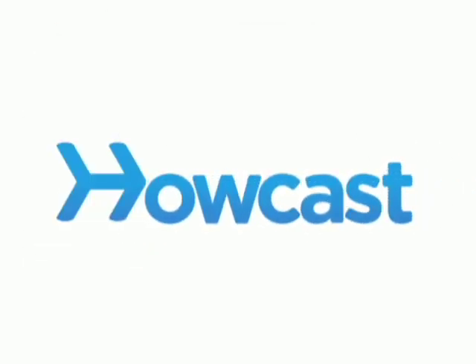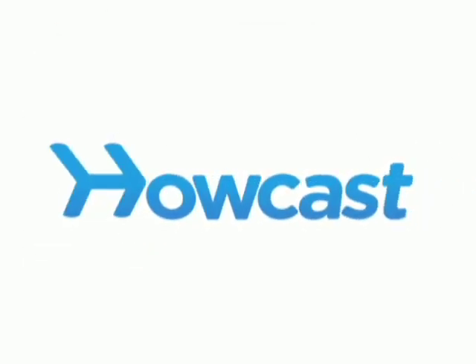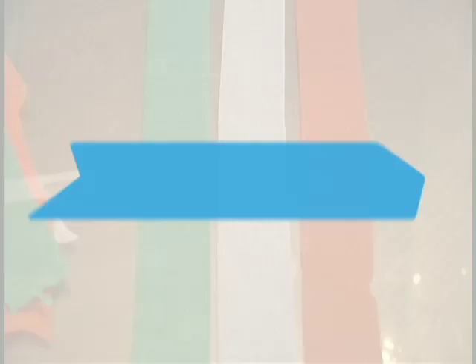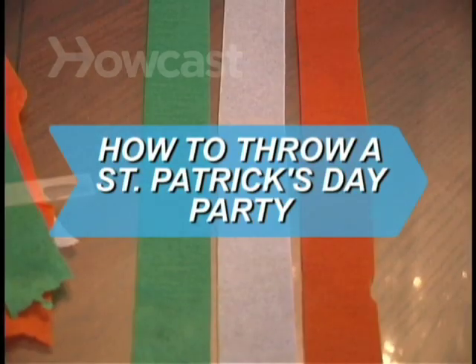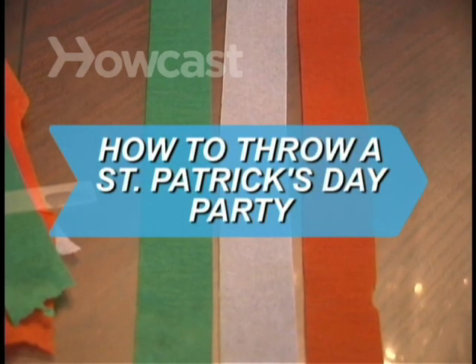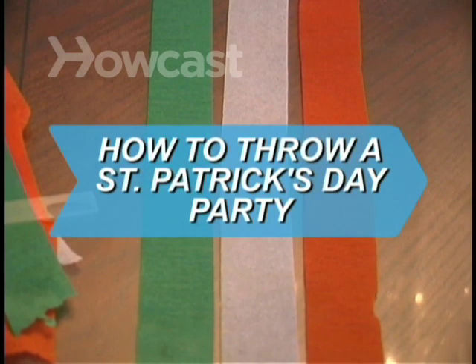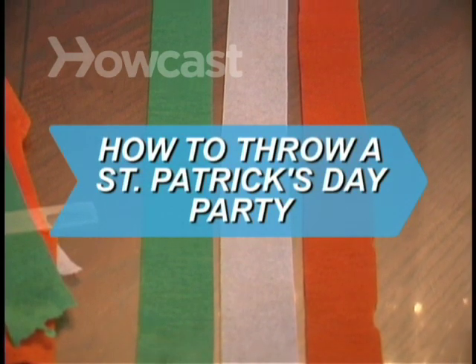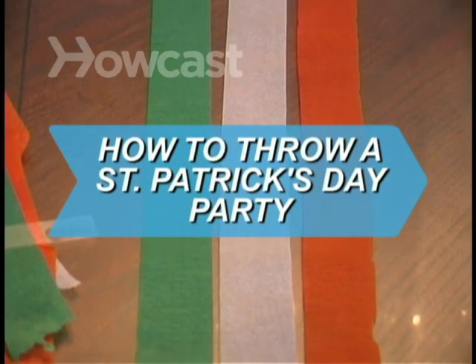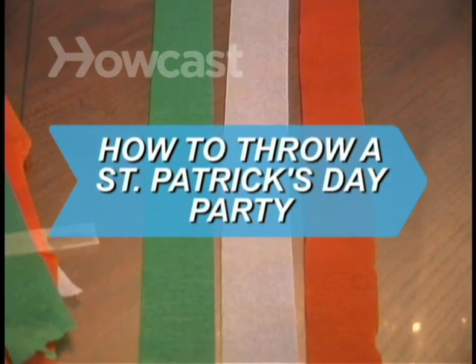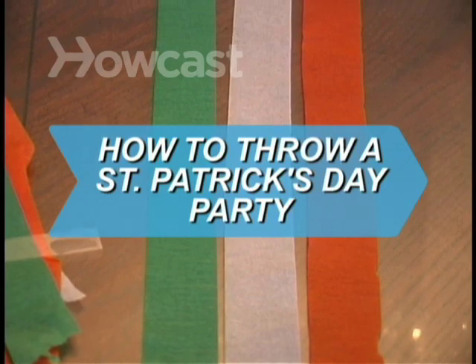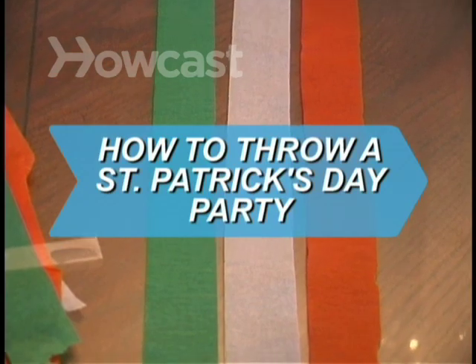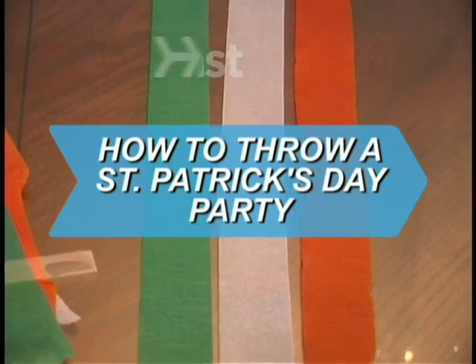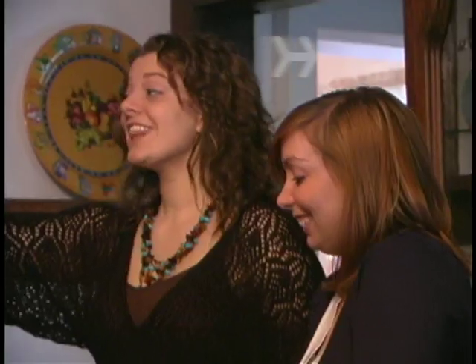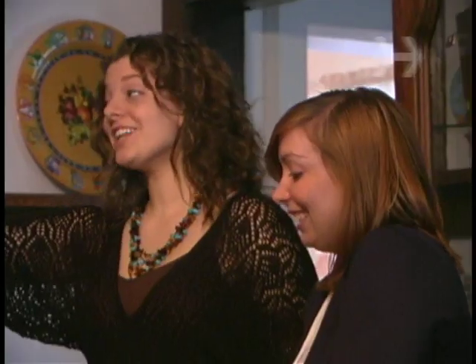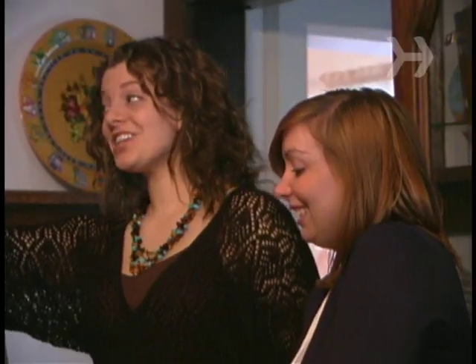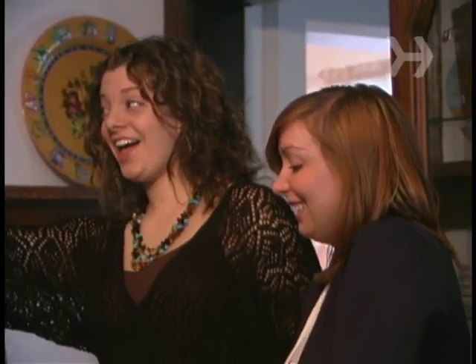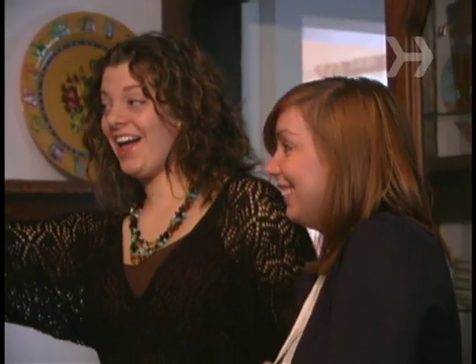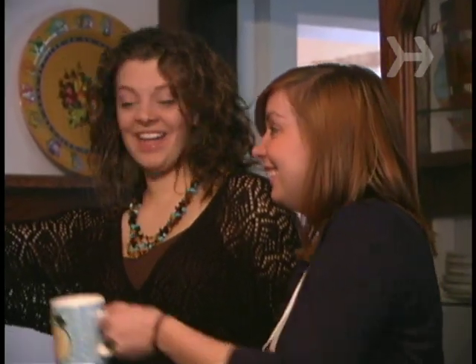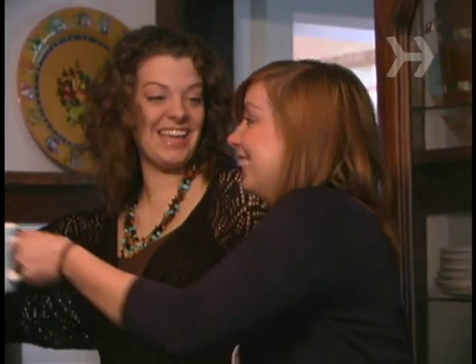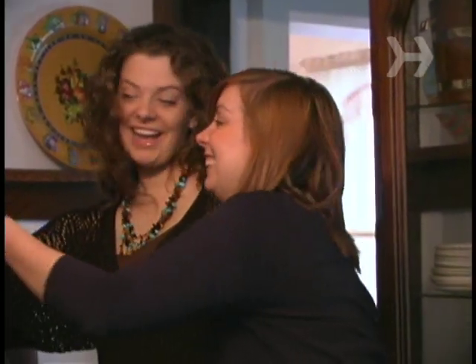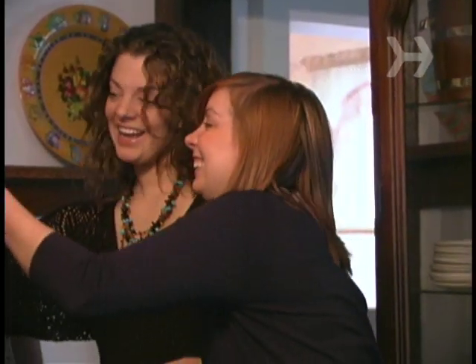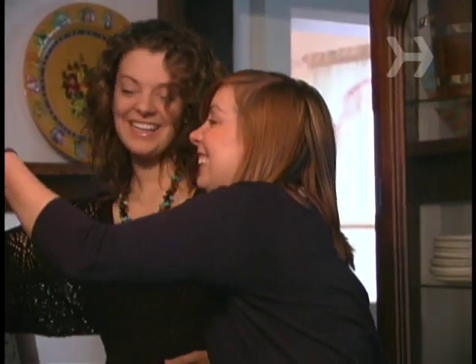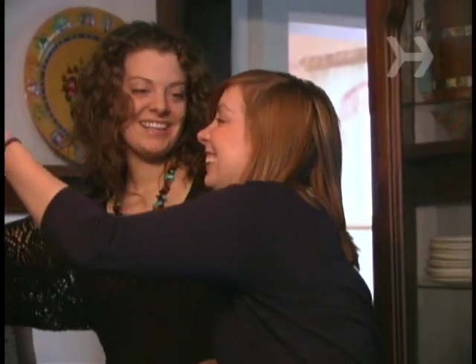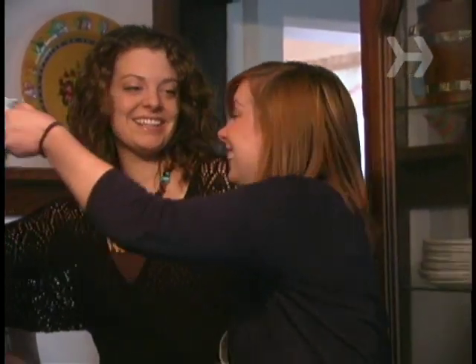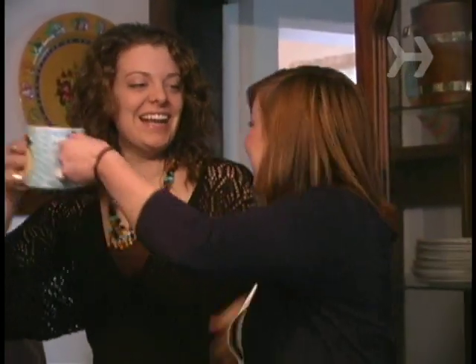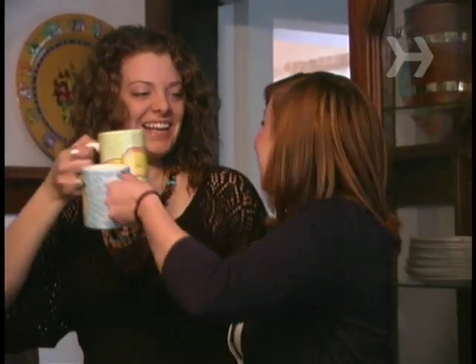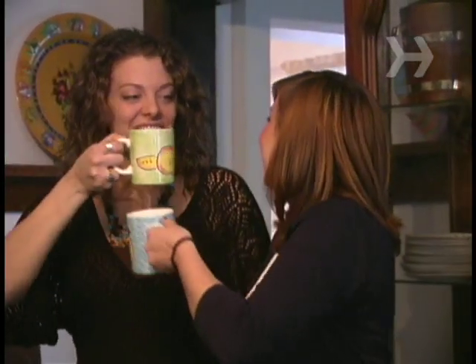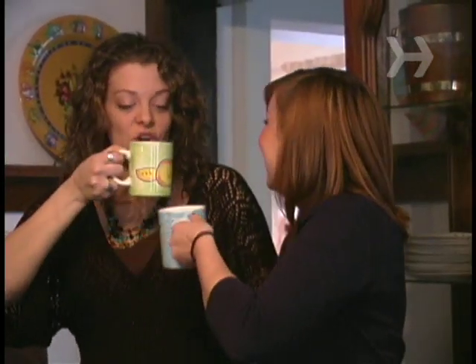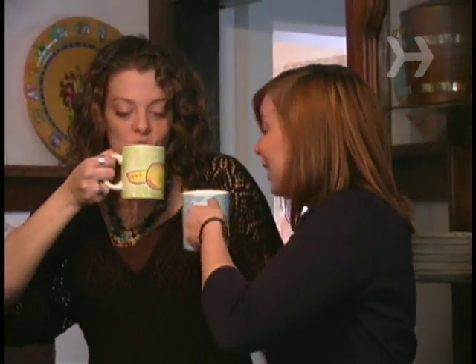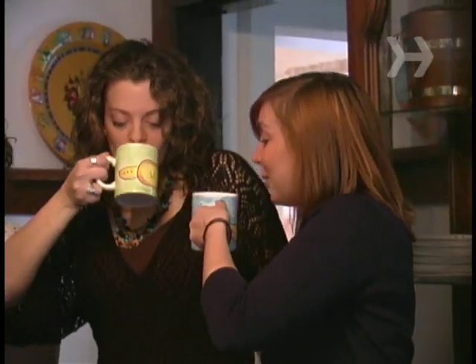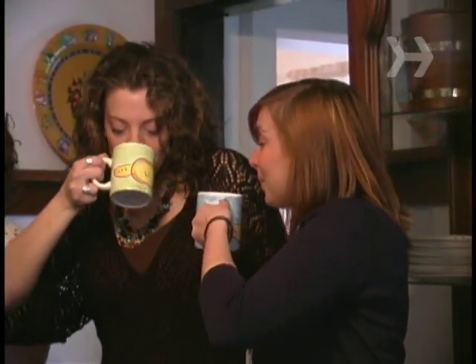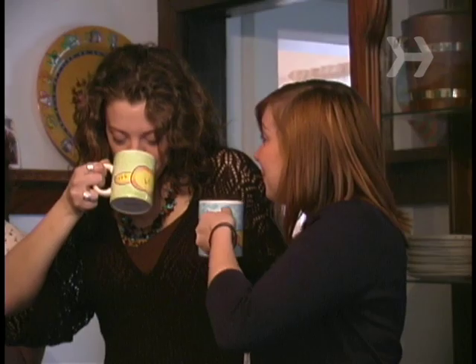How to Throw a St. Patrick's Day Party. Irish eyes will be smiling on you if you throw this great St. Paddy's Day Party.